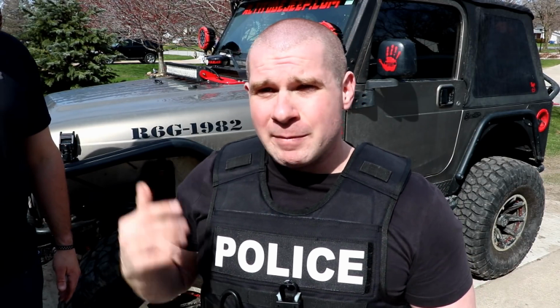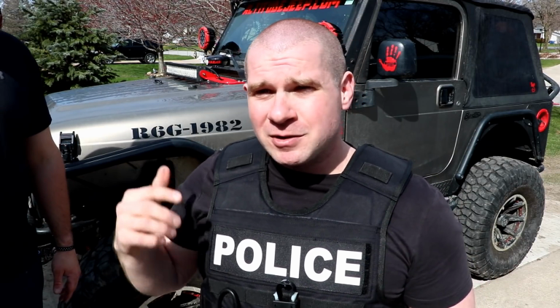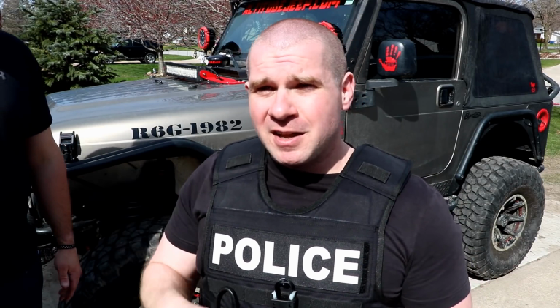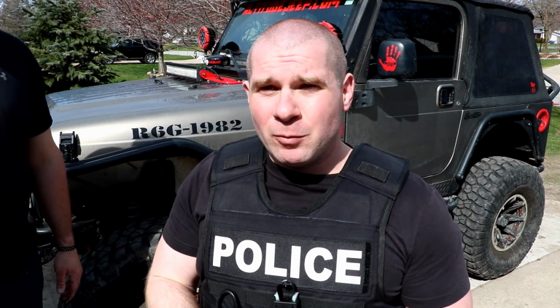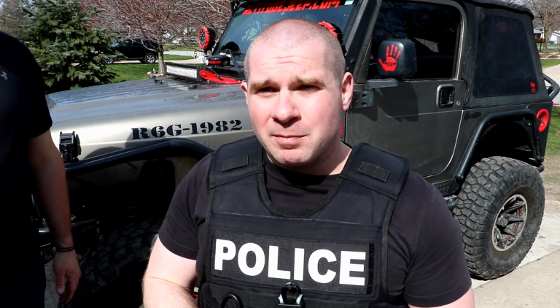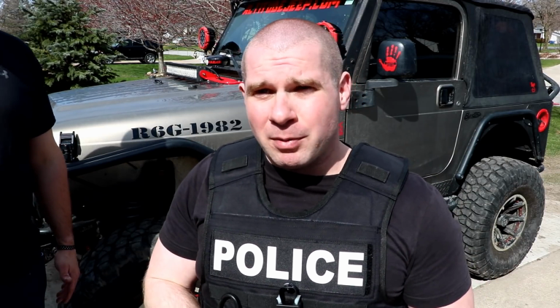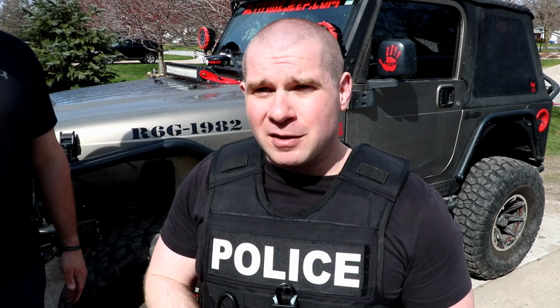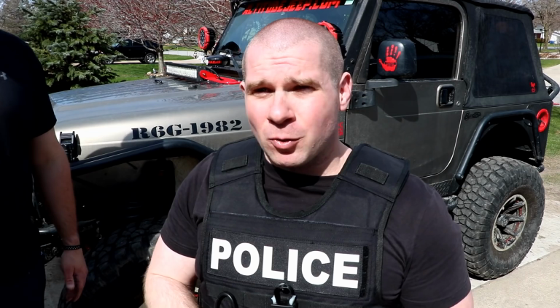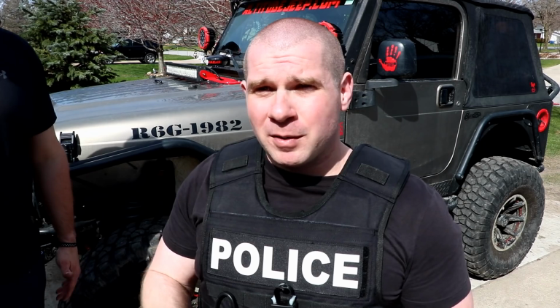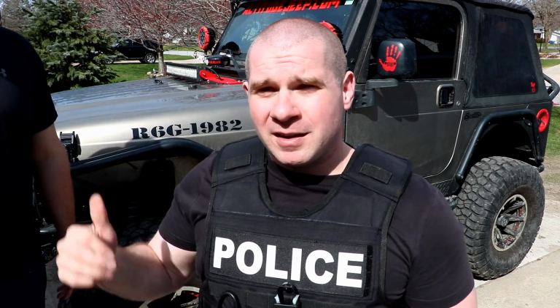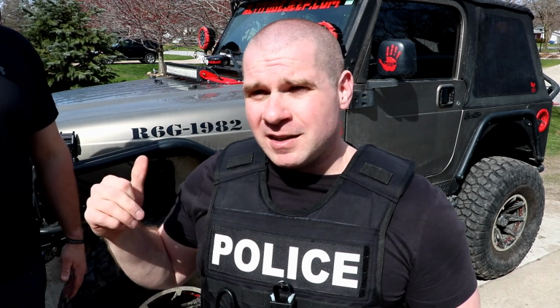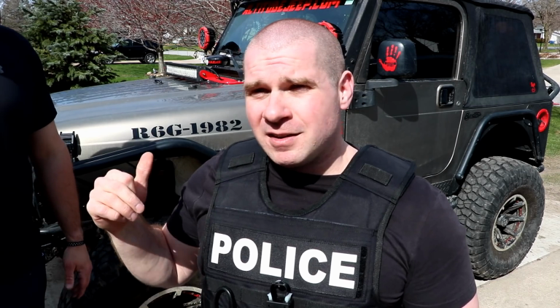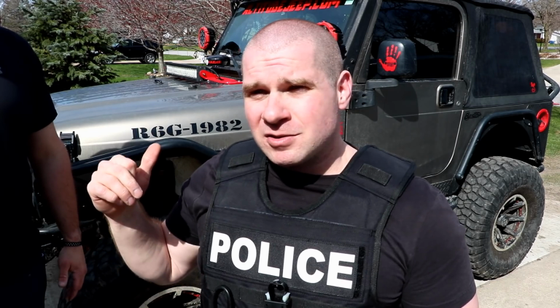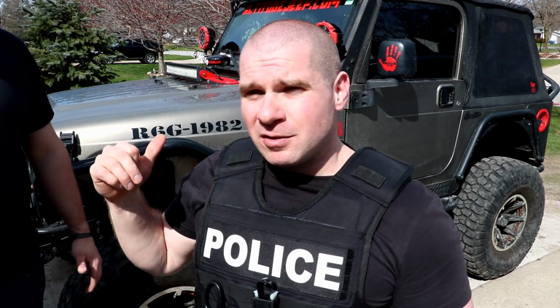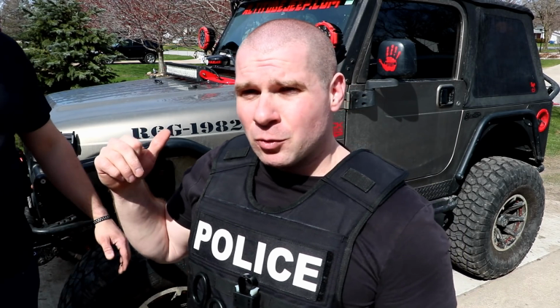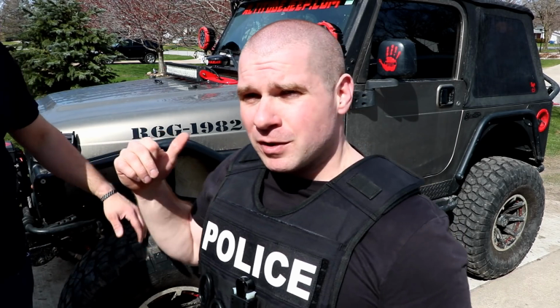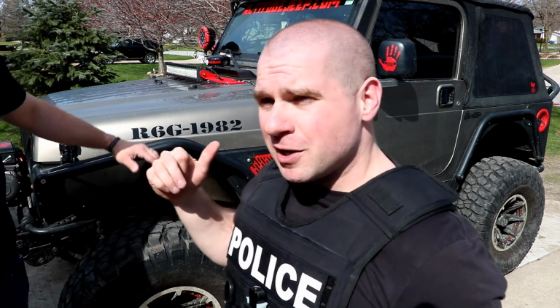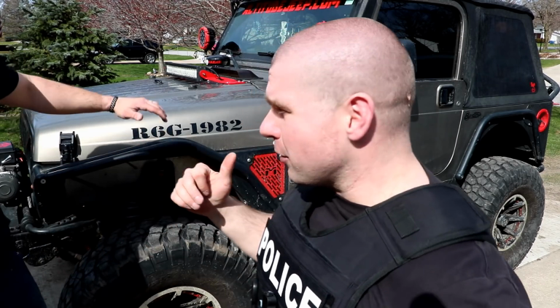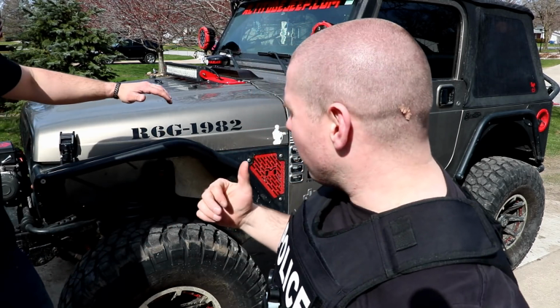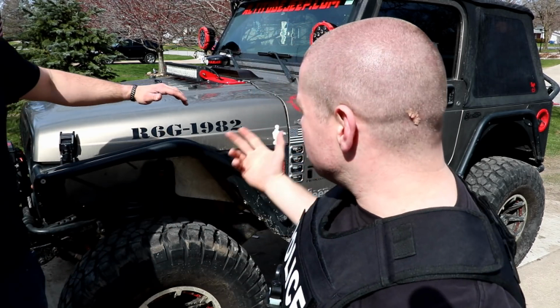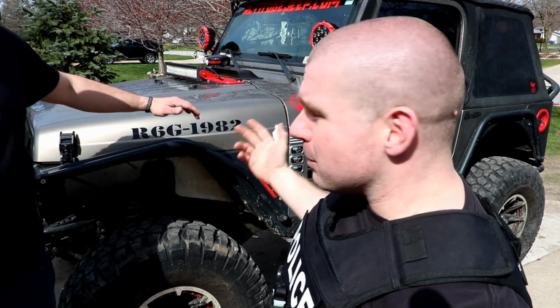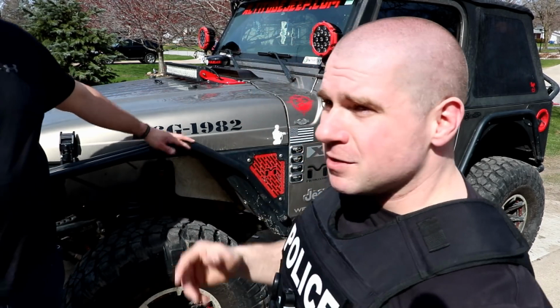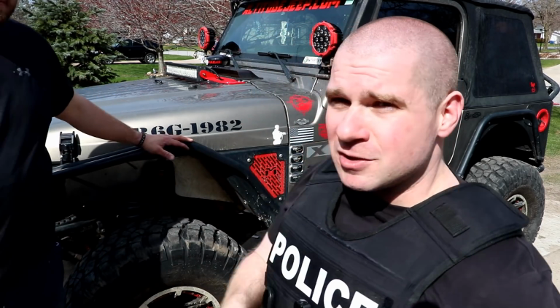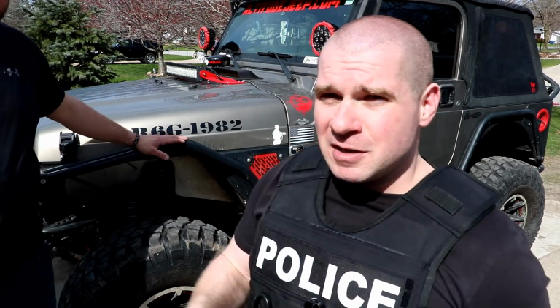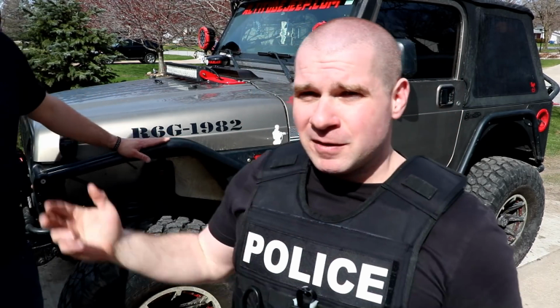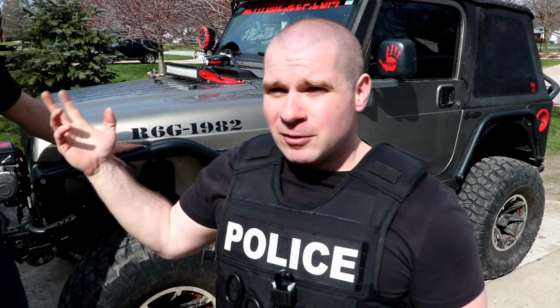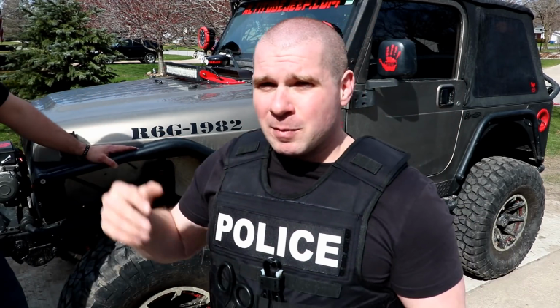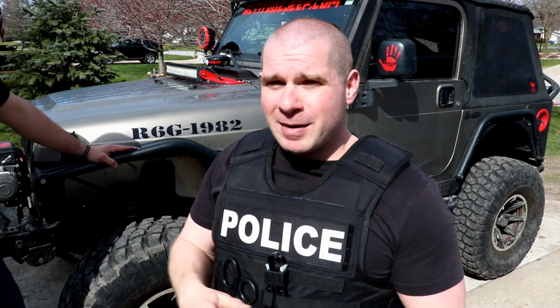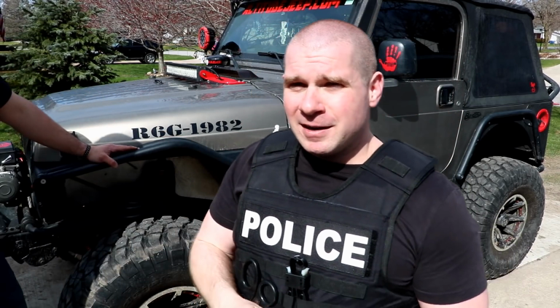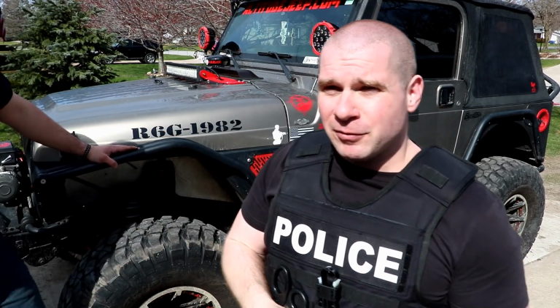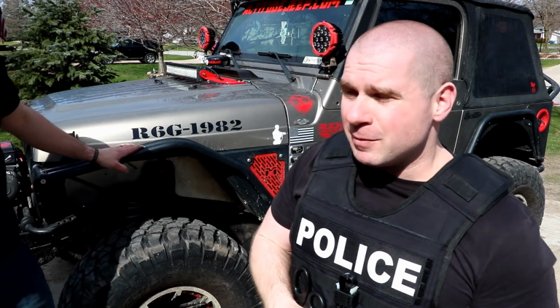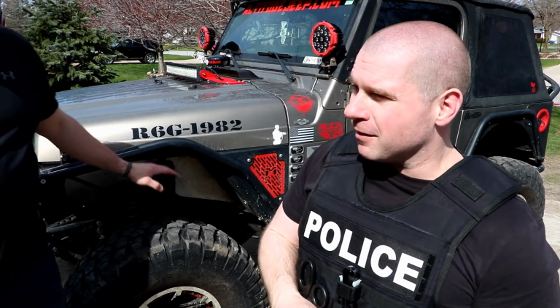I'm here today with my buddy Thorpe. He is the owner of the channel That One Jeep, and this is his Jeep. Thorpe, come on into the frame here.